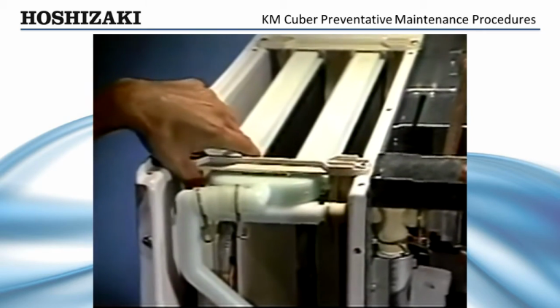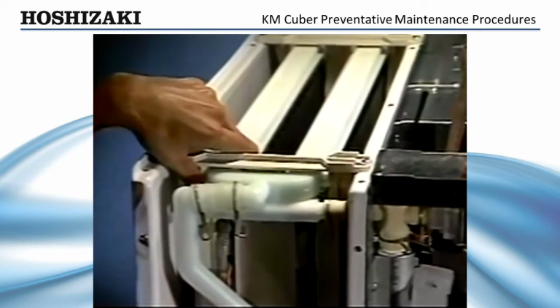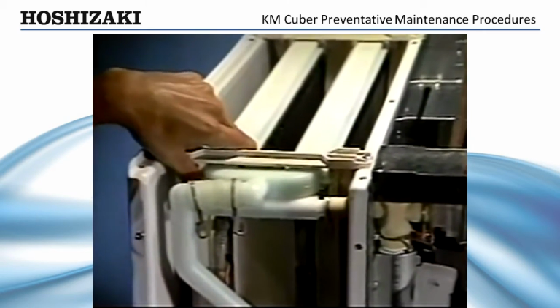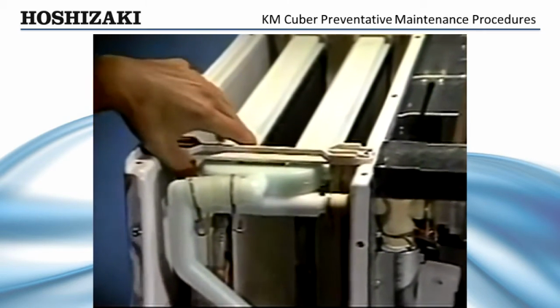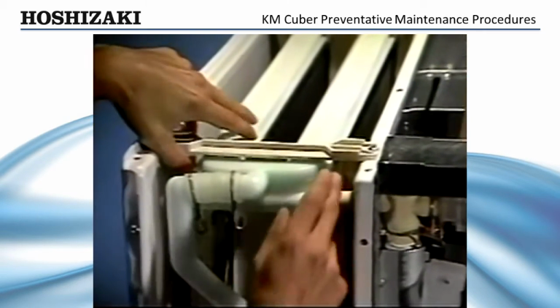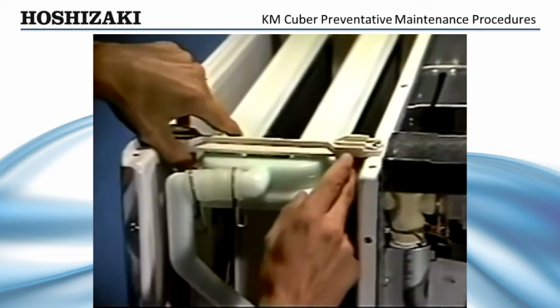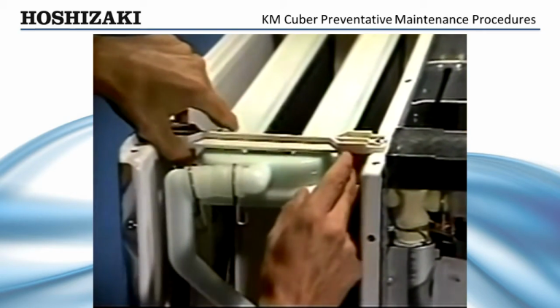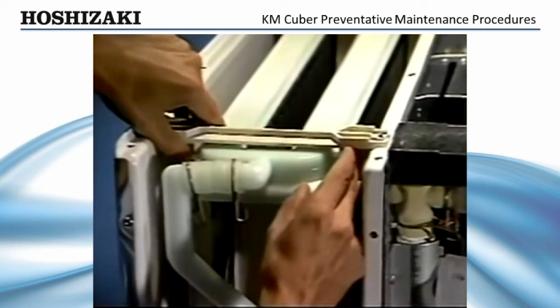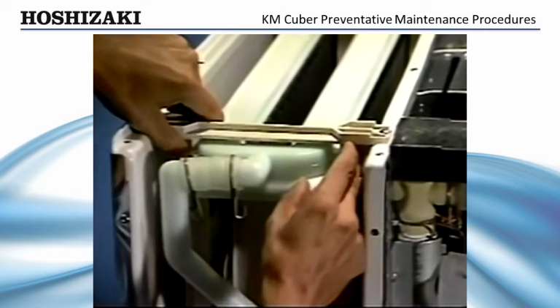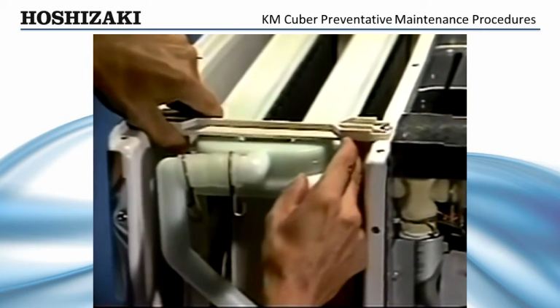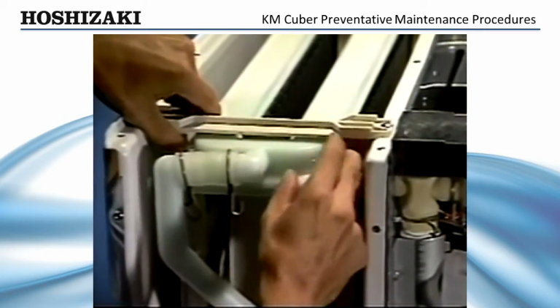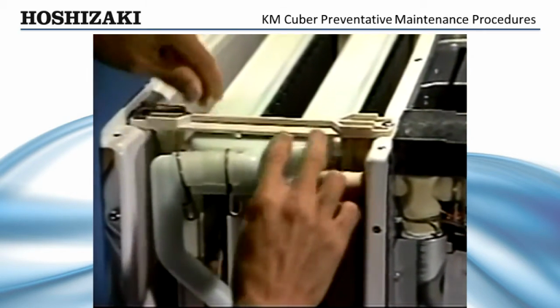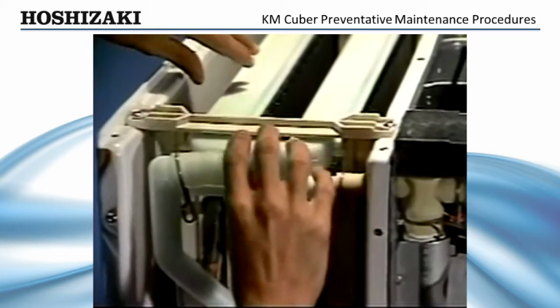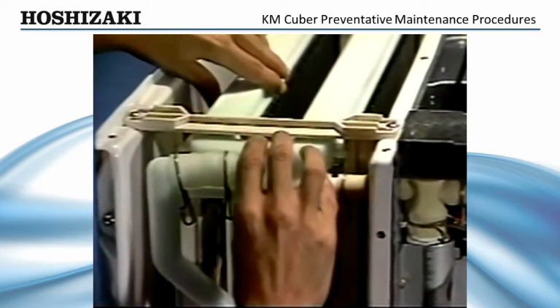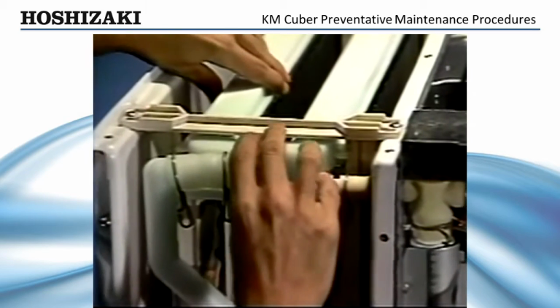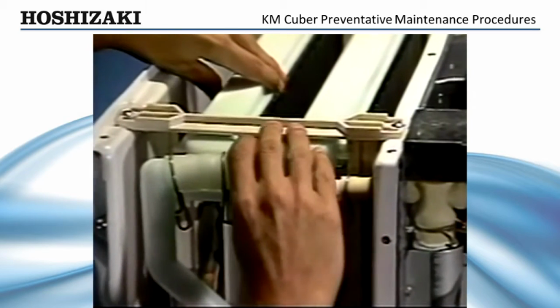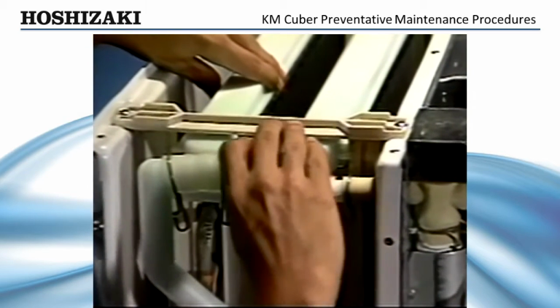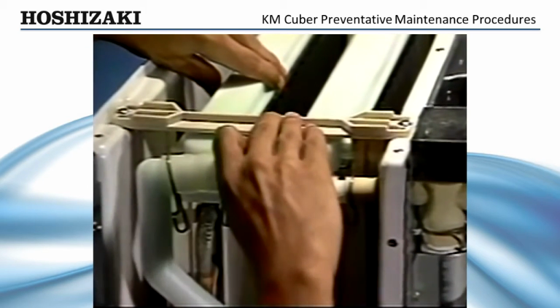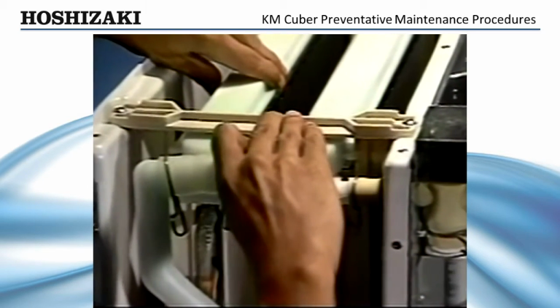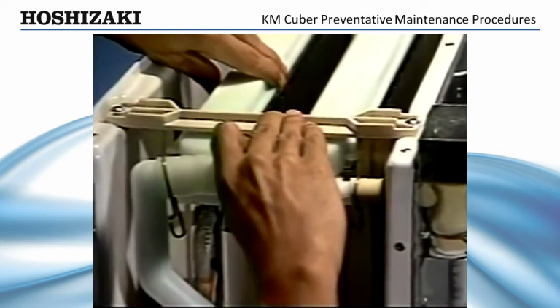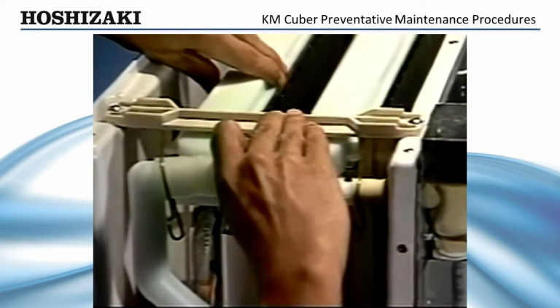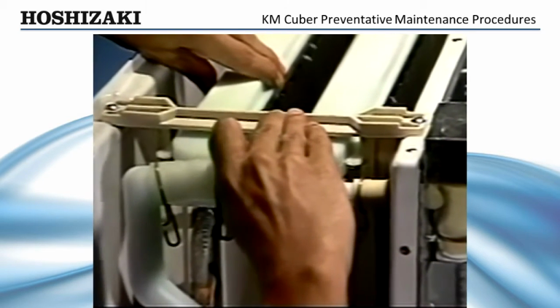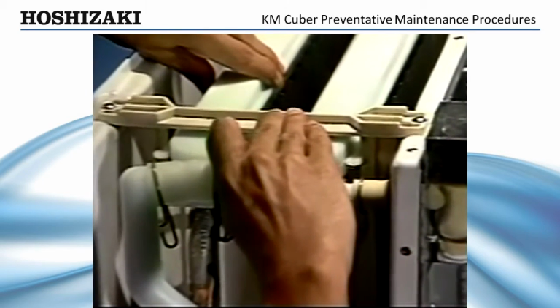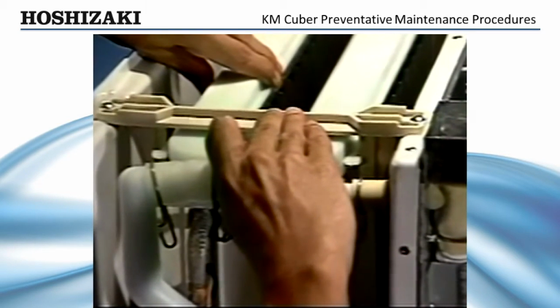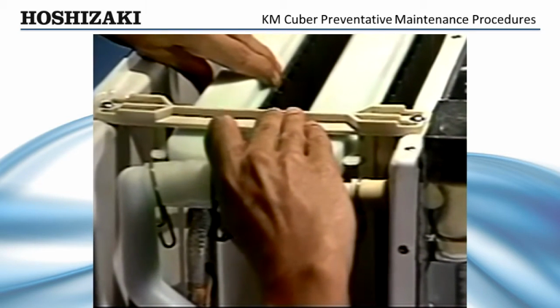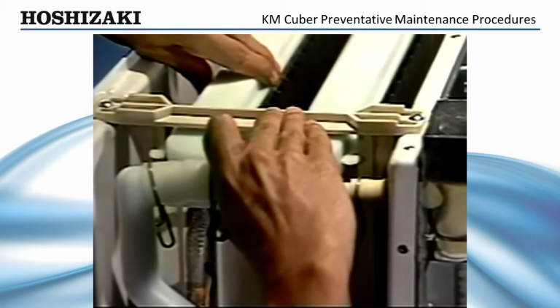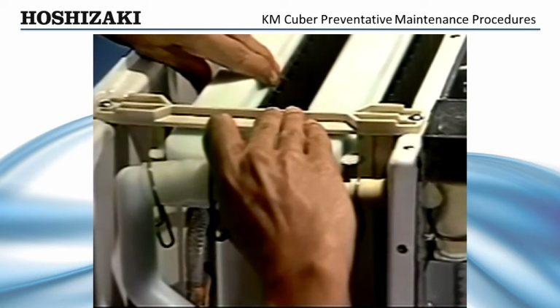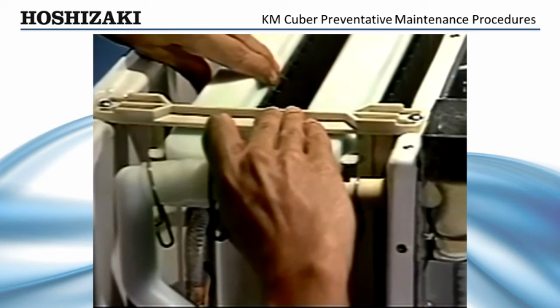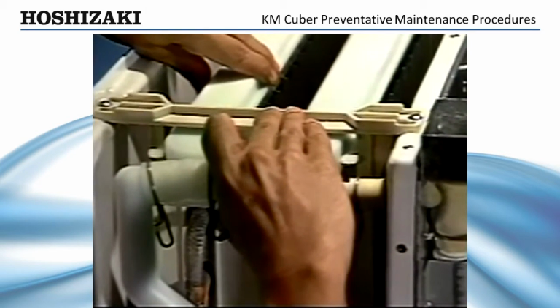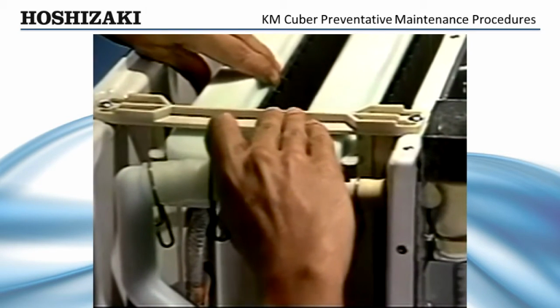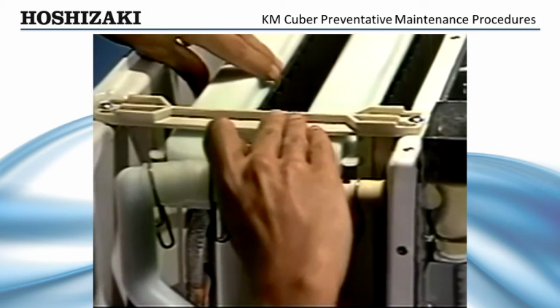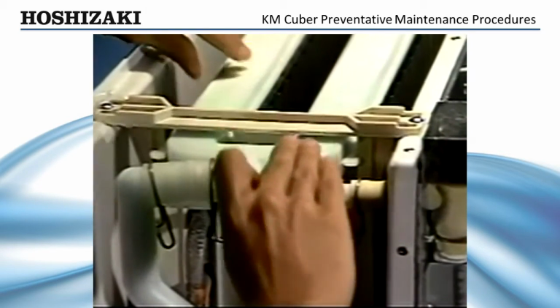Once the flat surface is clean, pull the distributor tubes out three-eighths of an inch to allow cleaner to flow down the evaporator ribs.